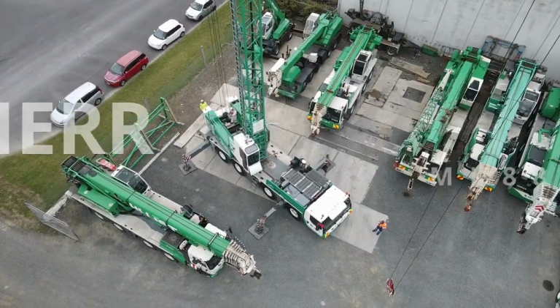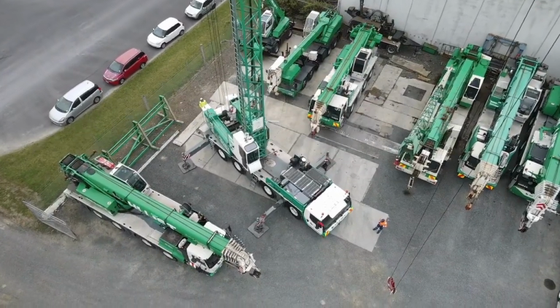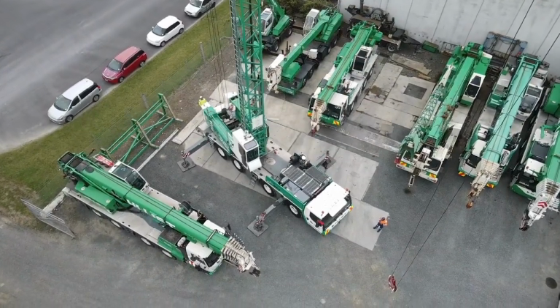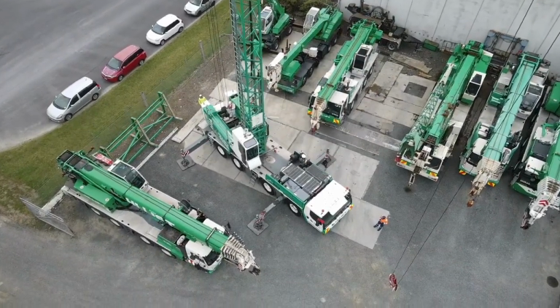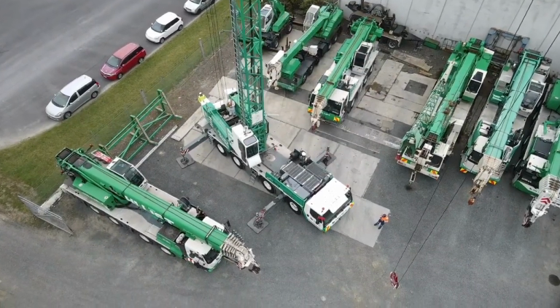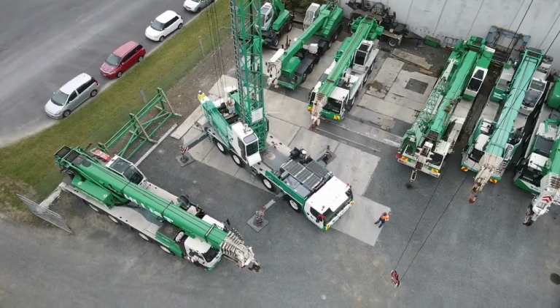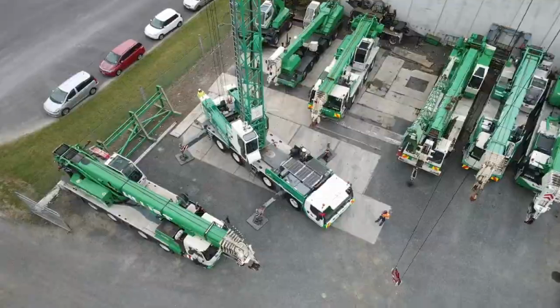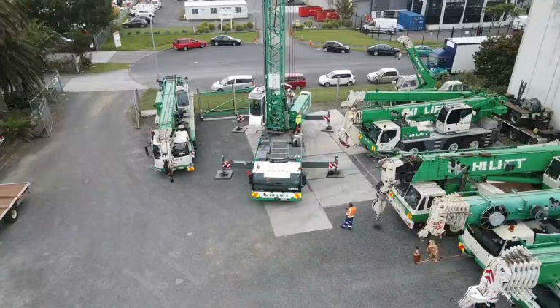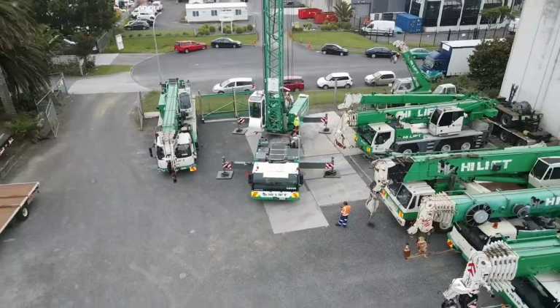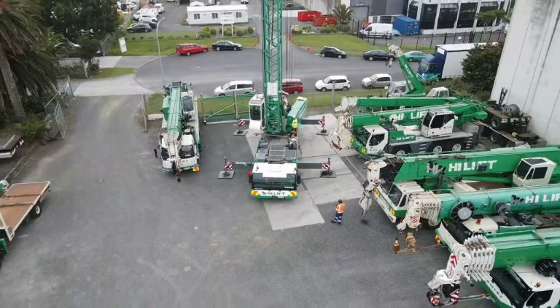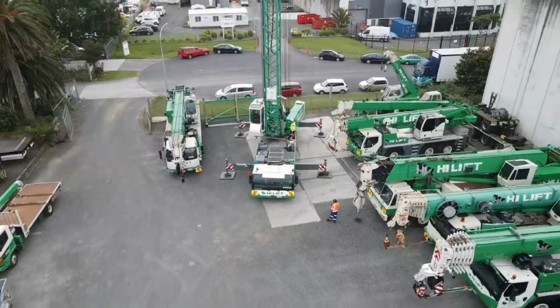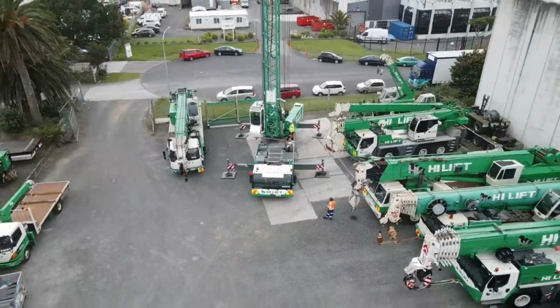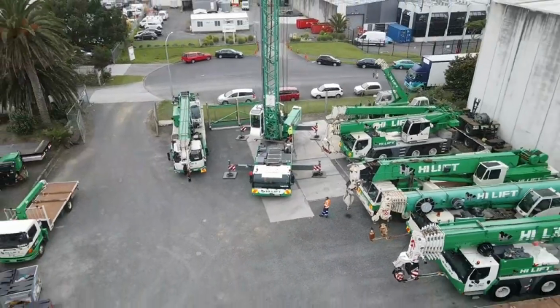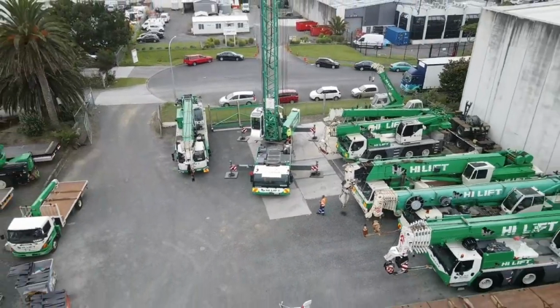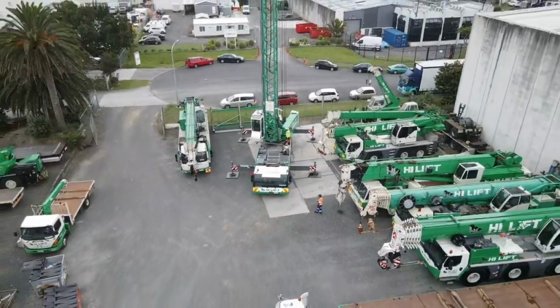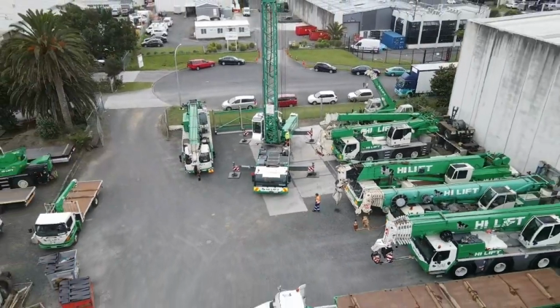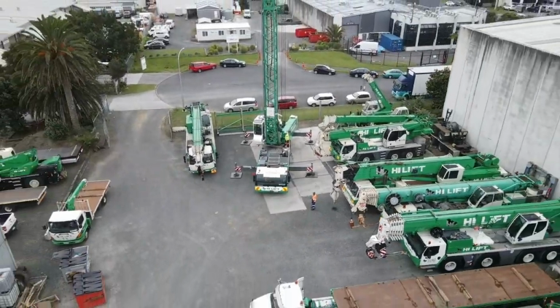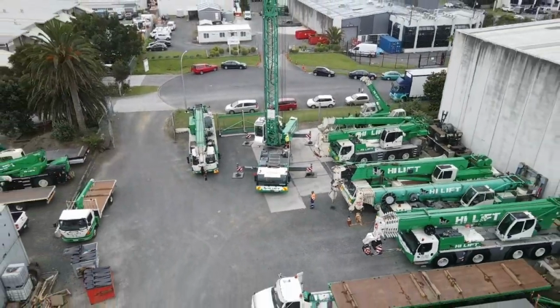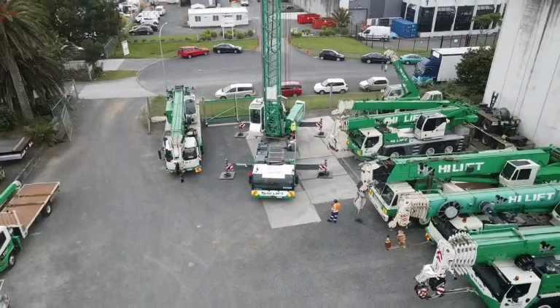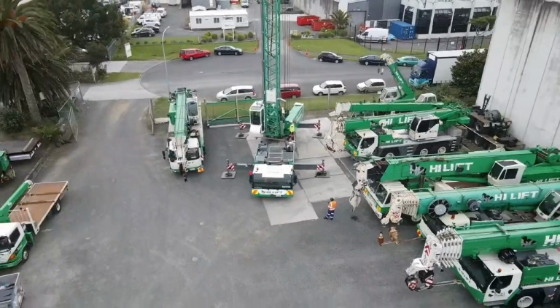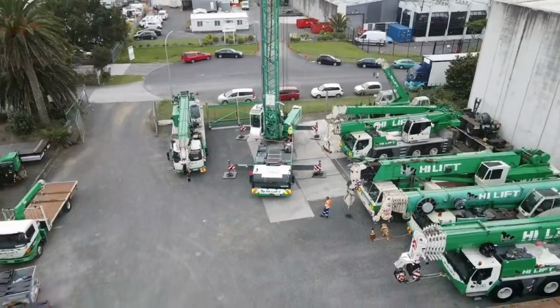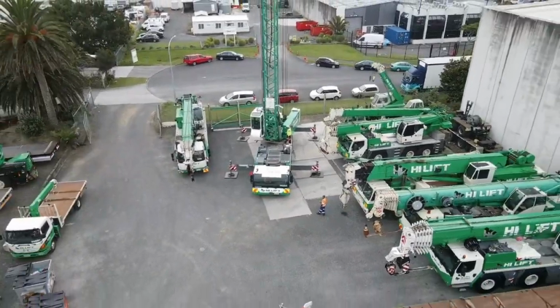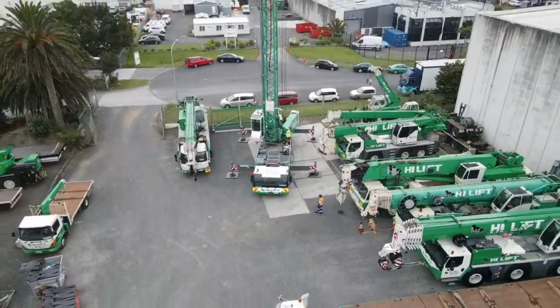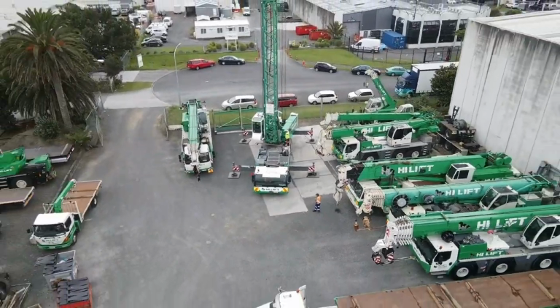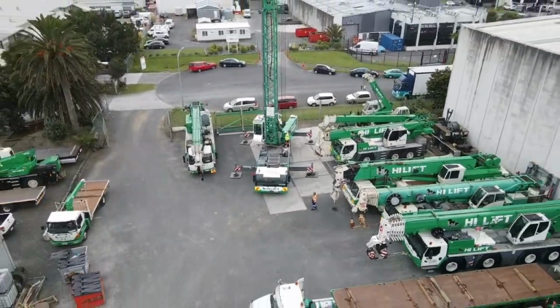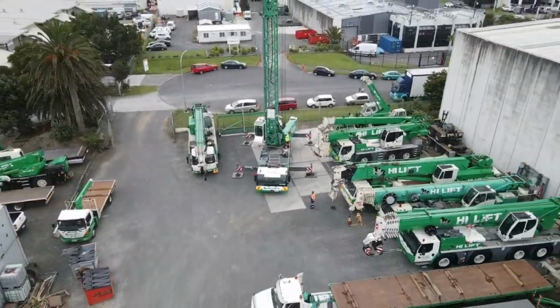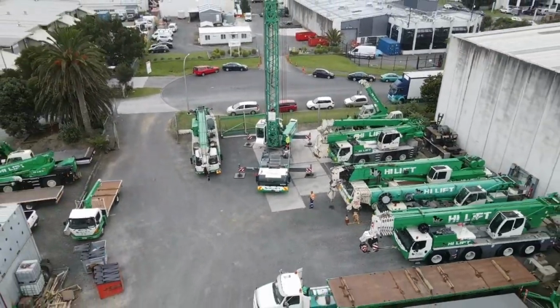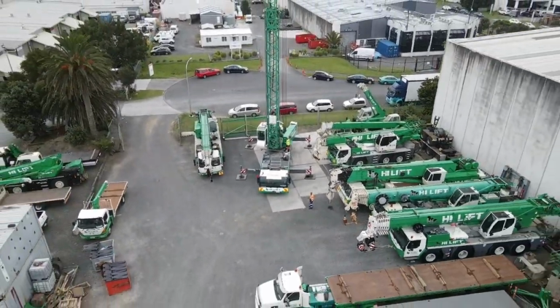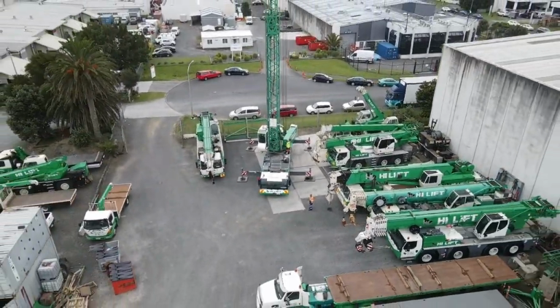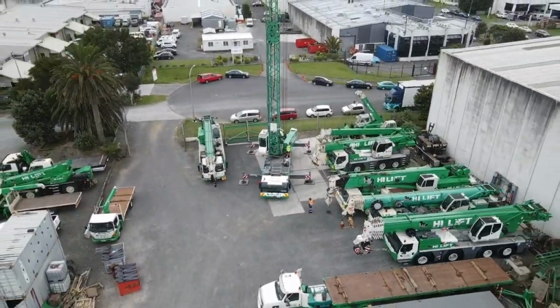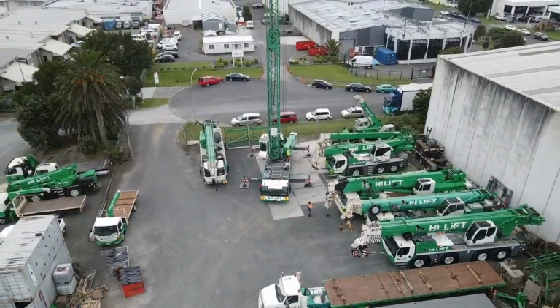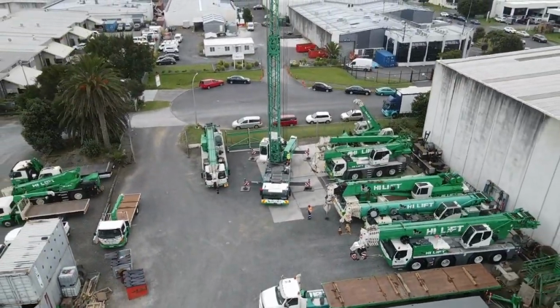It's also highly versatile, with the ability to operate in tight spaces and on uneven terrain.